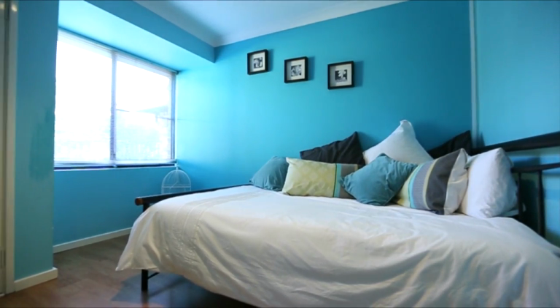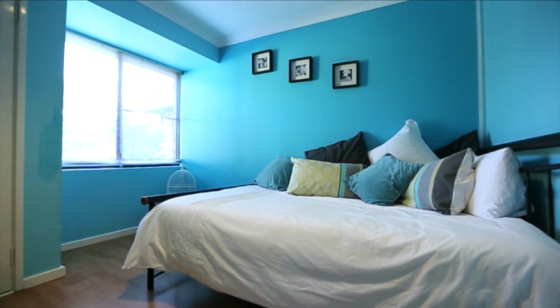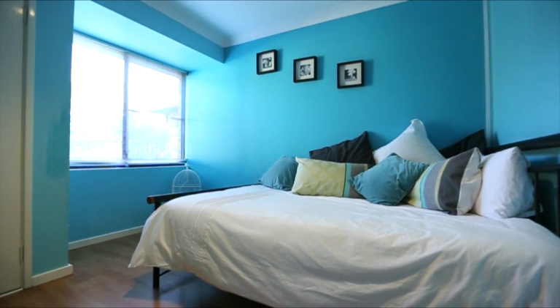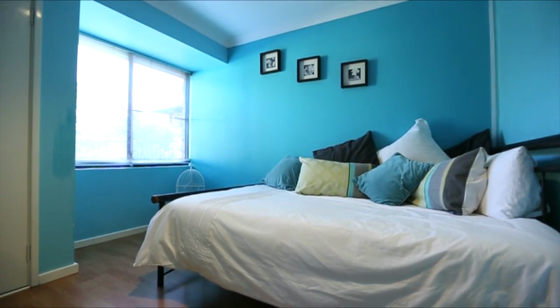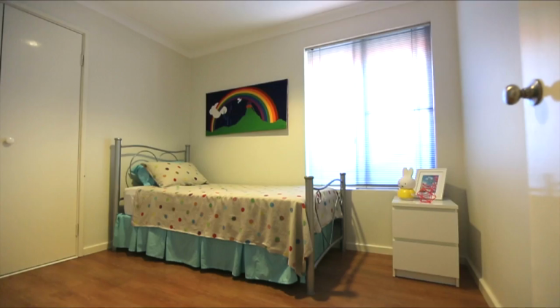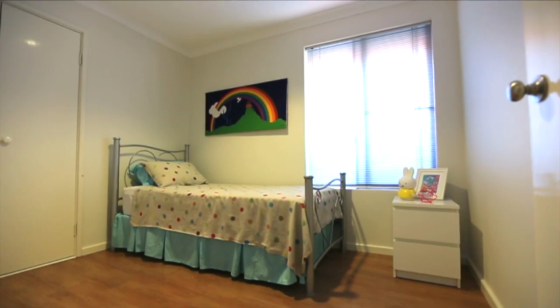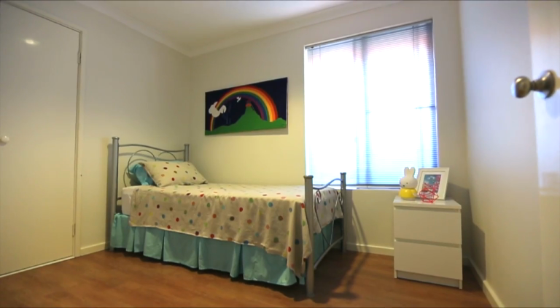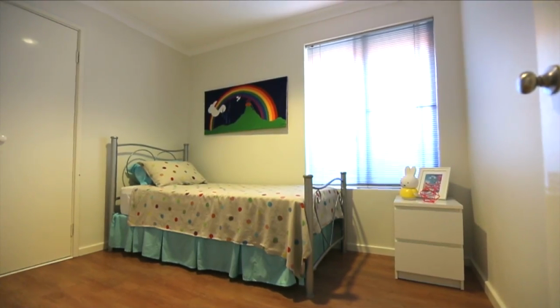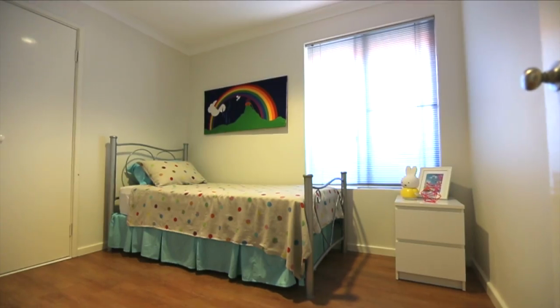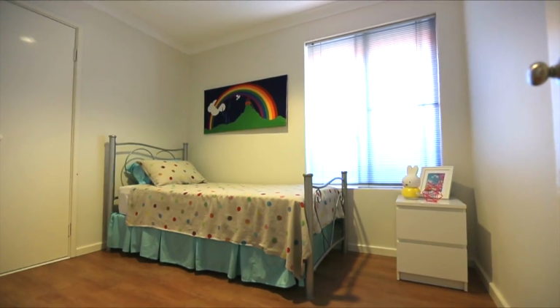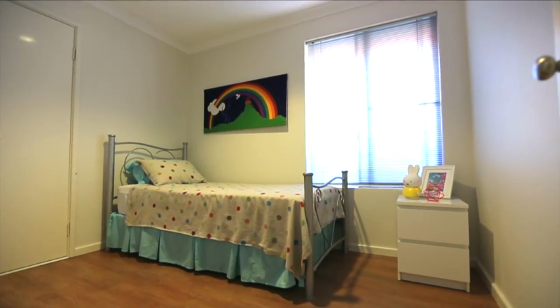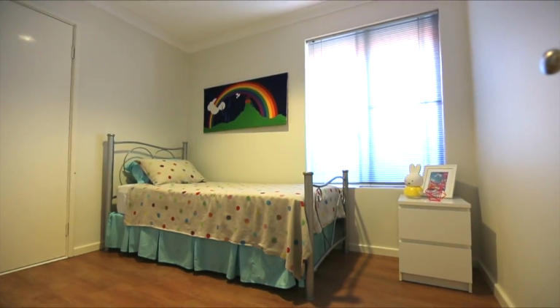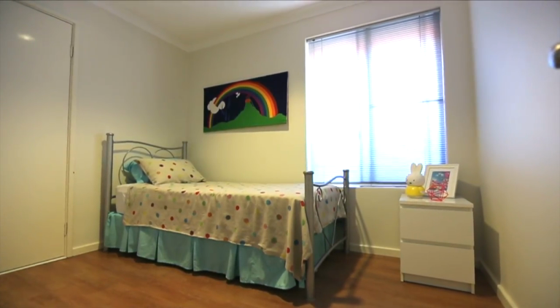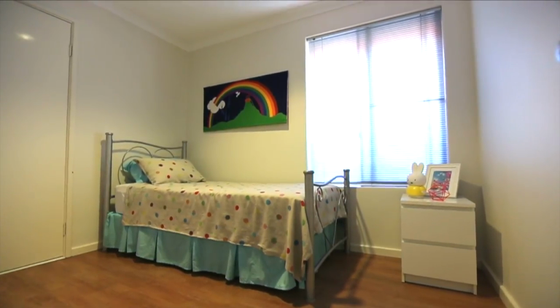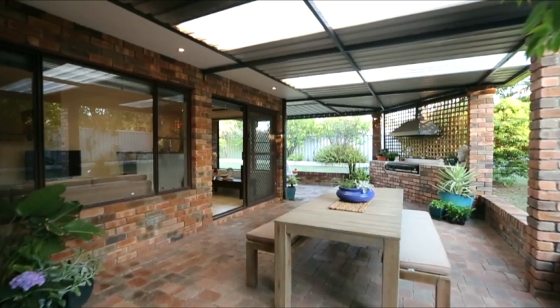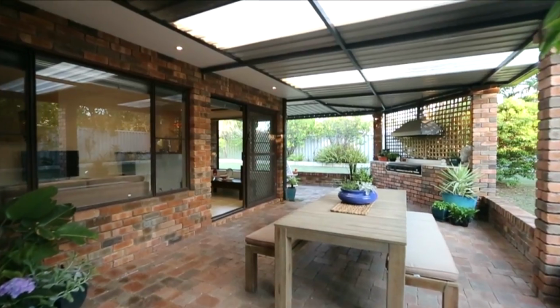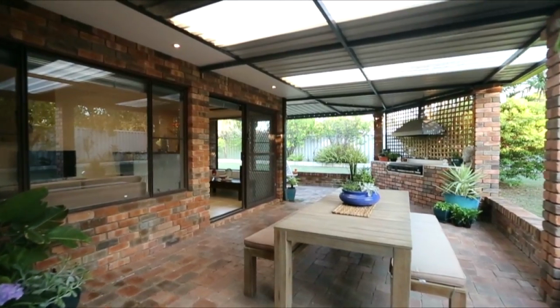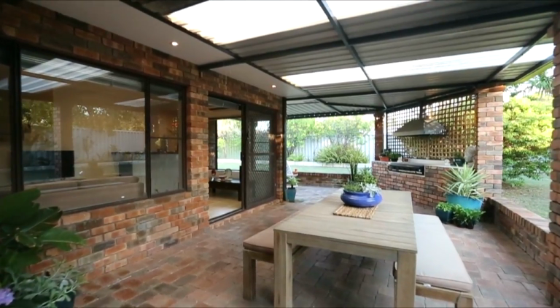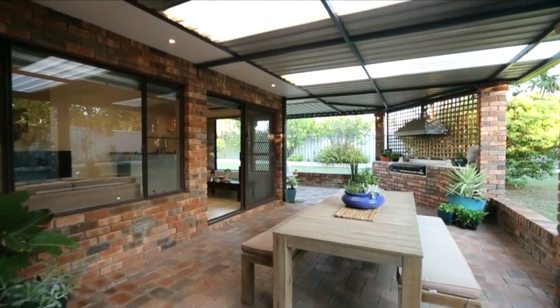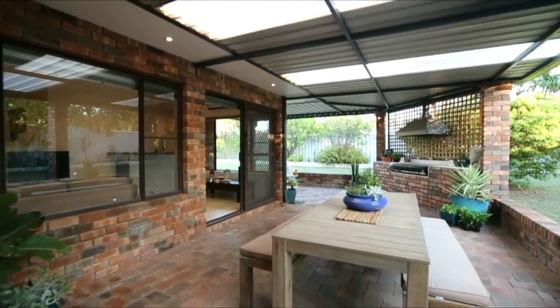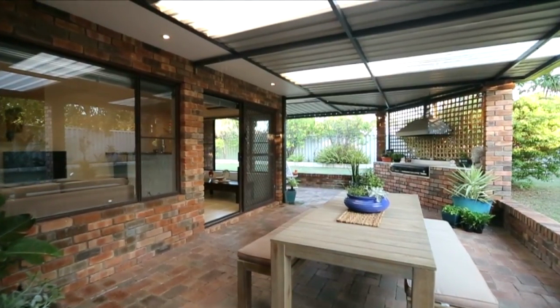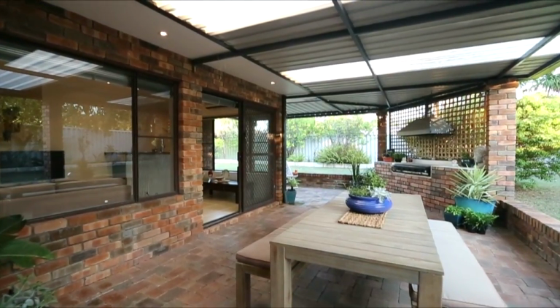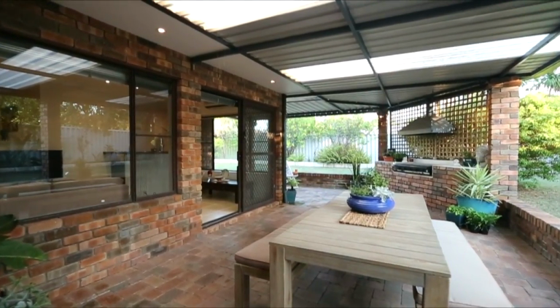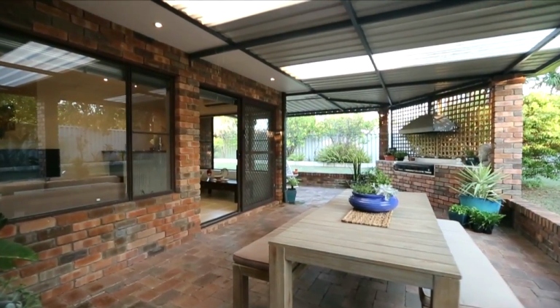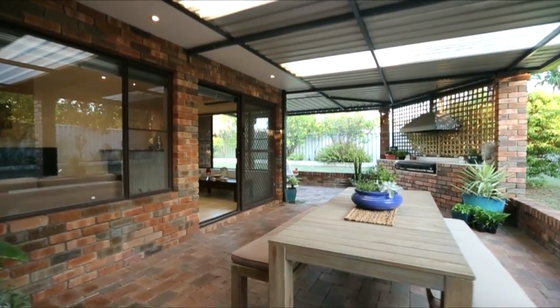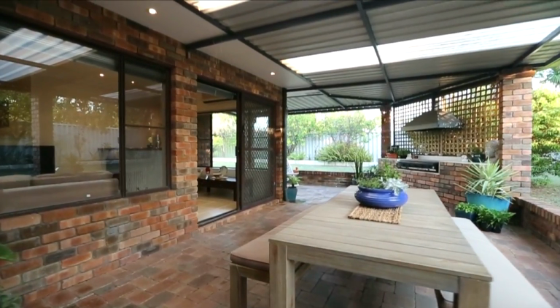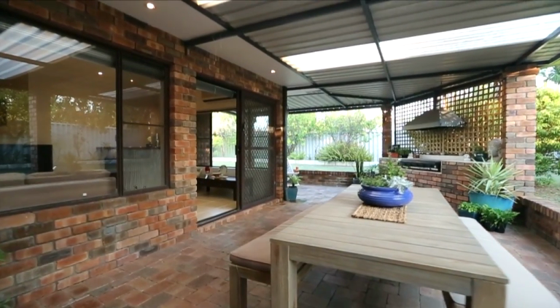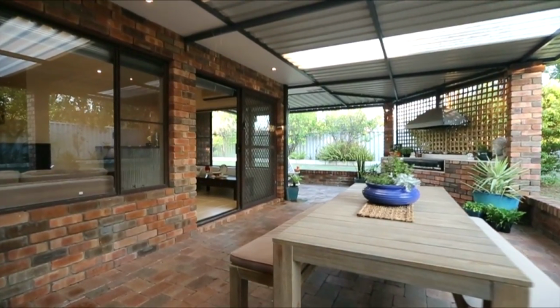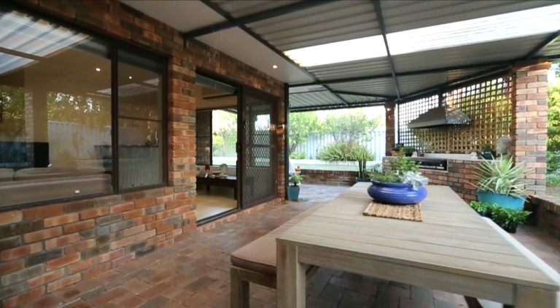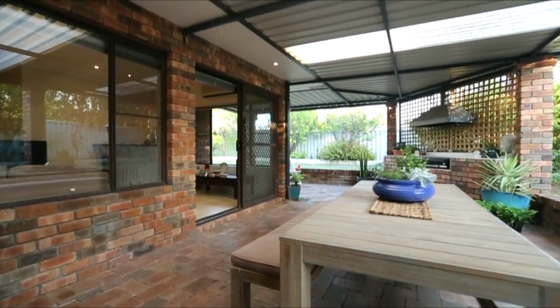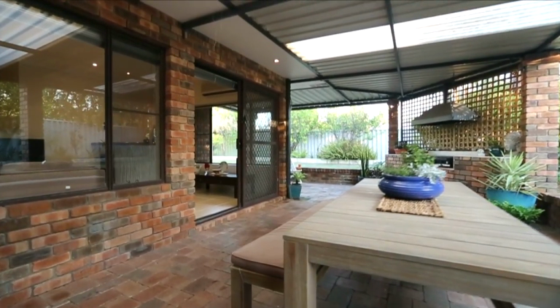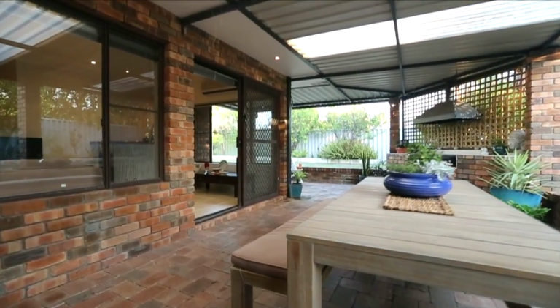Outside there's a pergola and entertaining area with a built-in barbecue, plenty of garden space for kids to play and room for a pool.